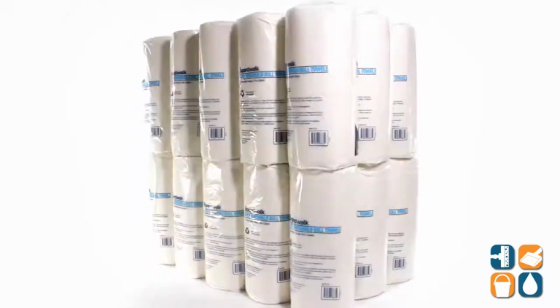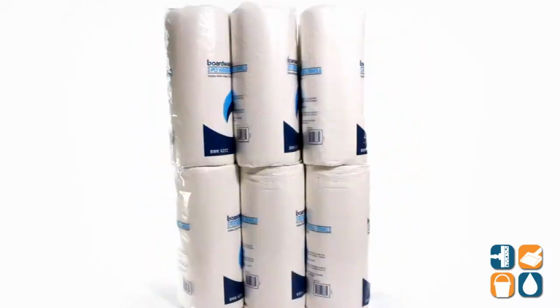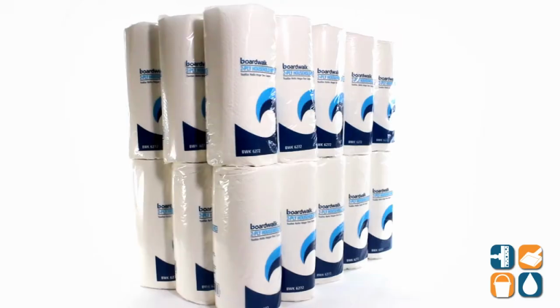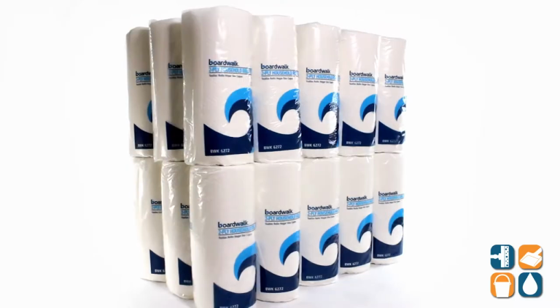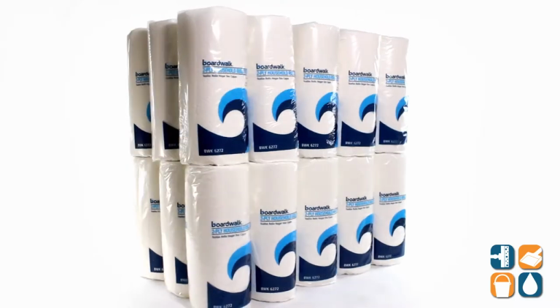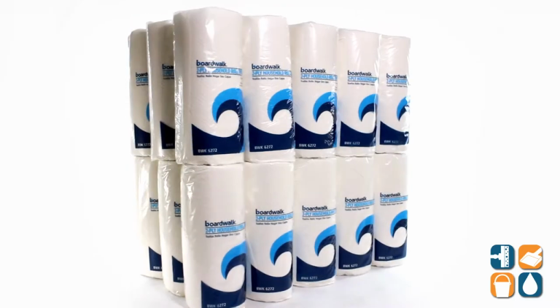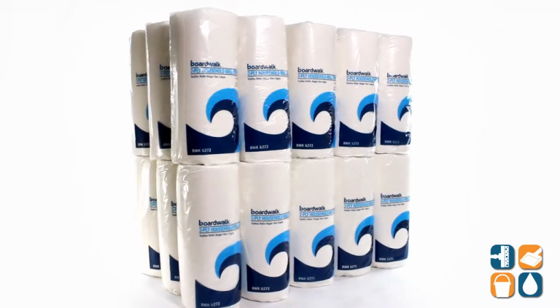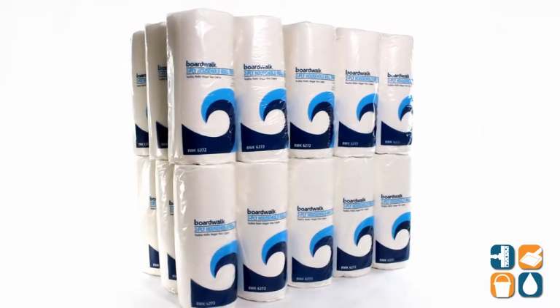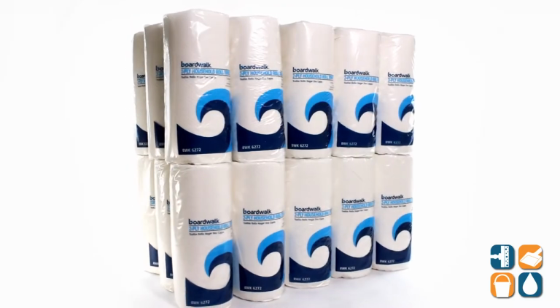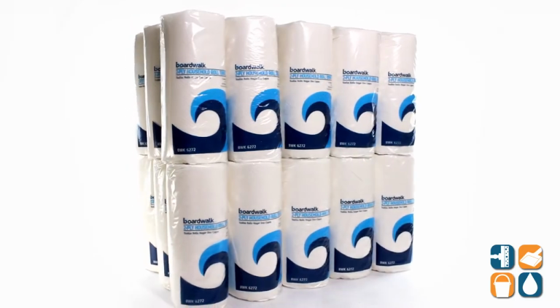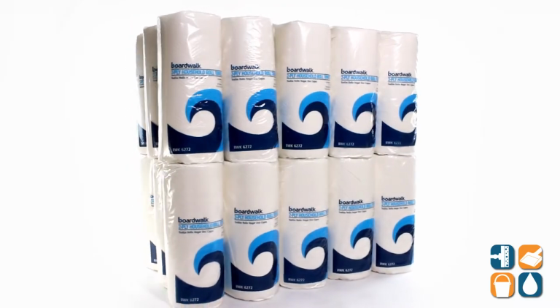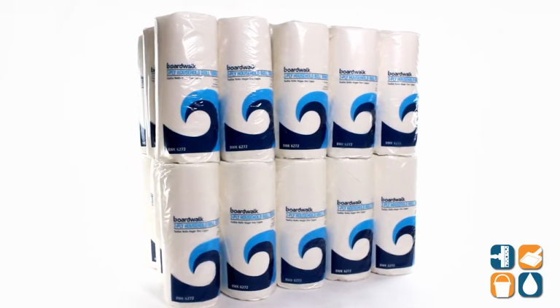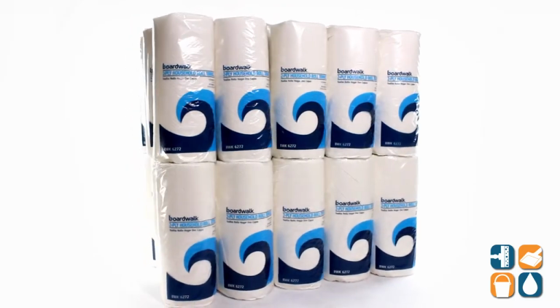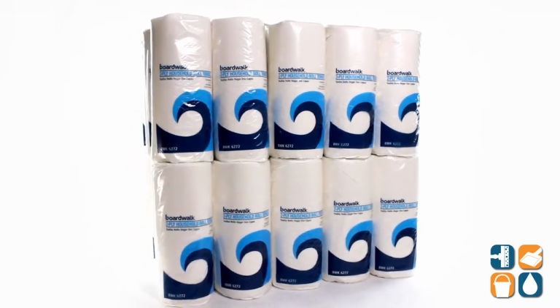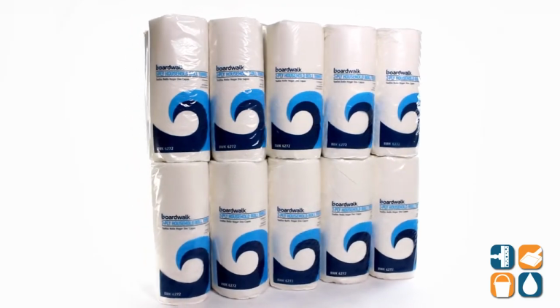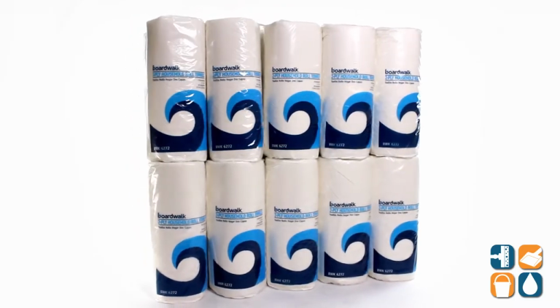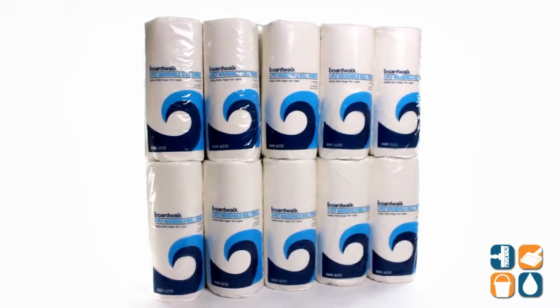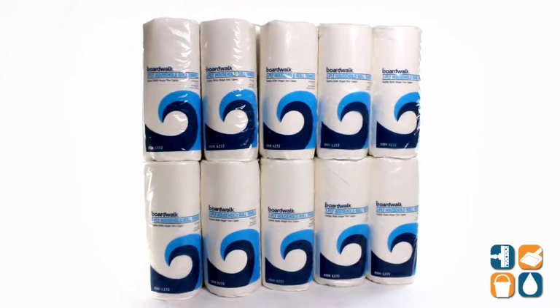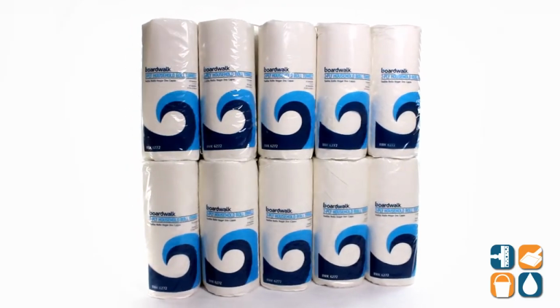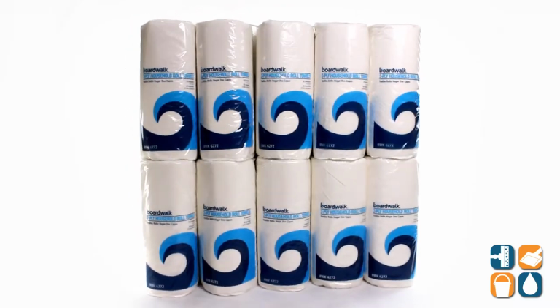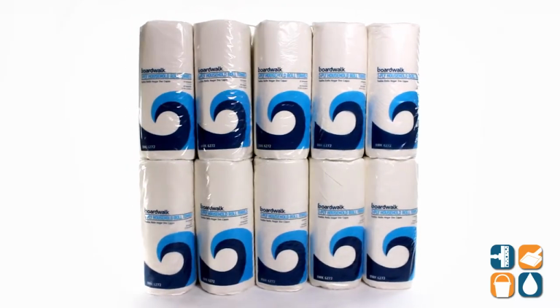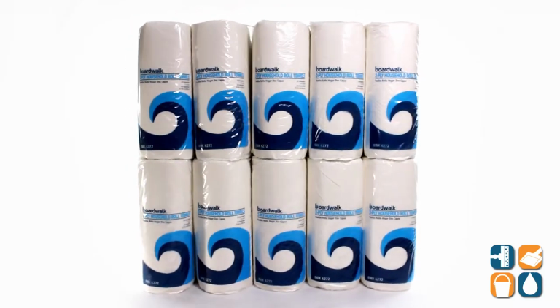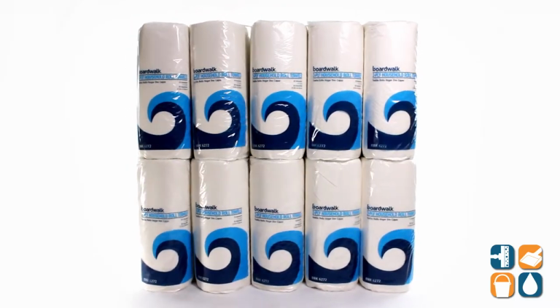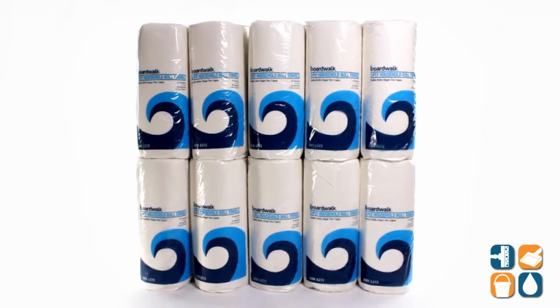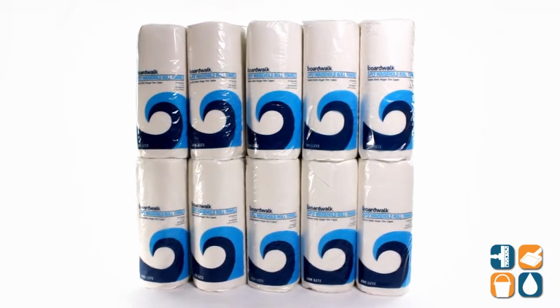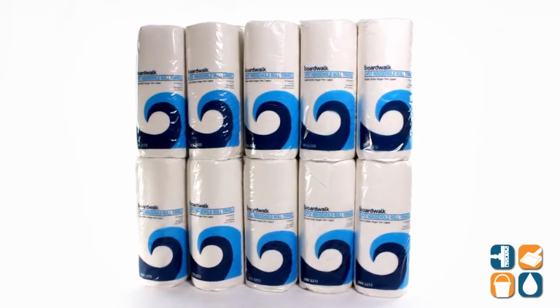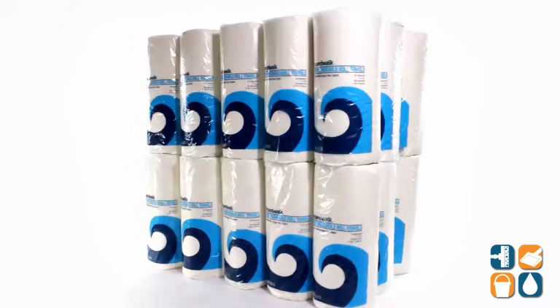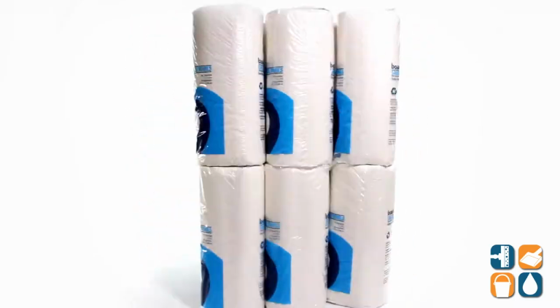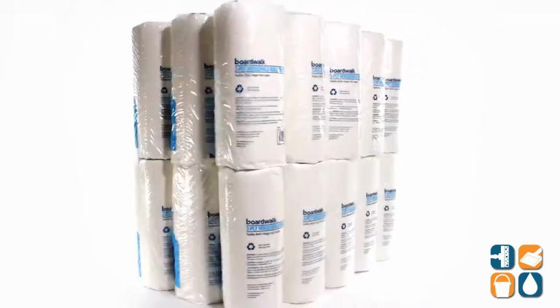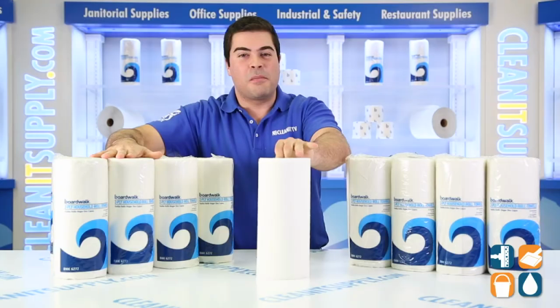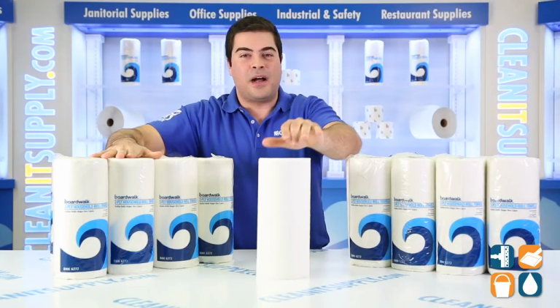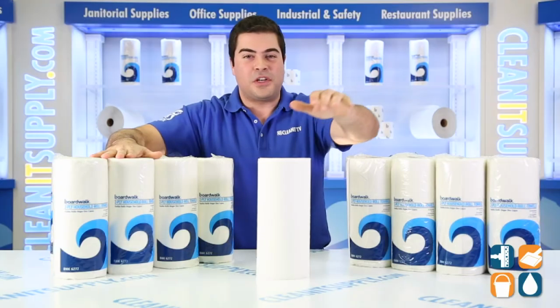Each carton comes with 30 rolls of paper towels, so you can stock up and still keep to your budget.